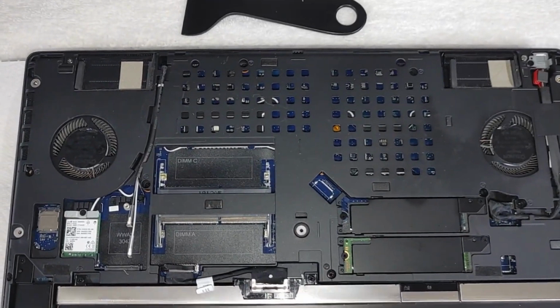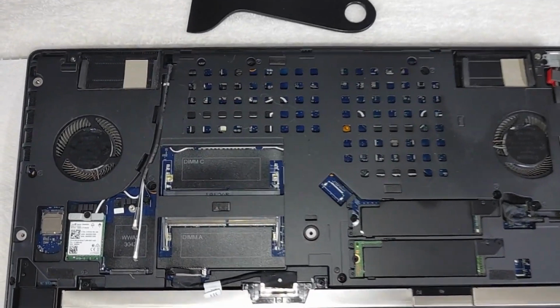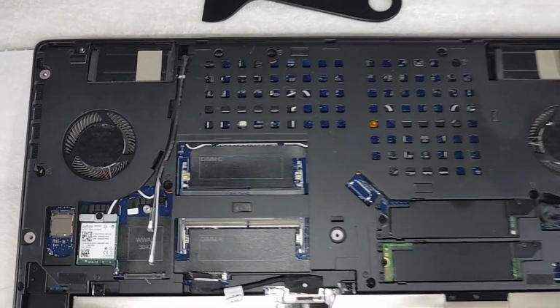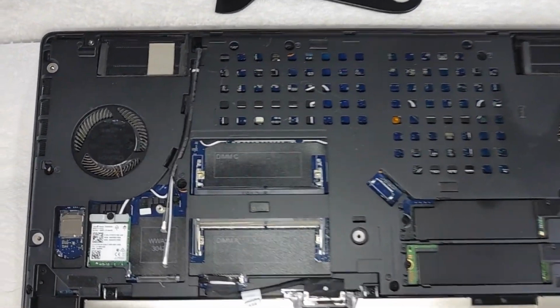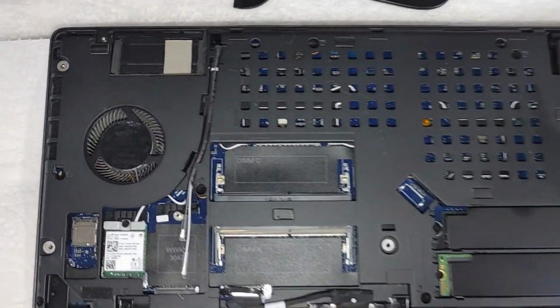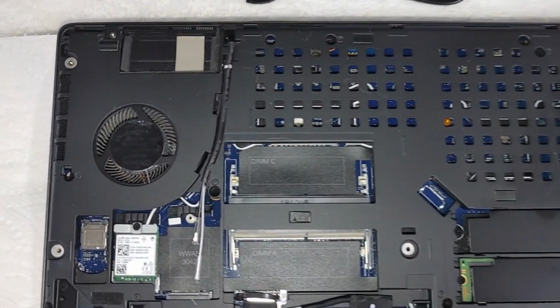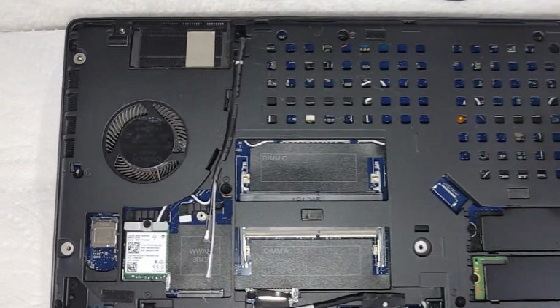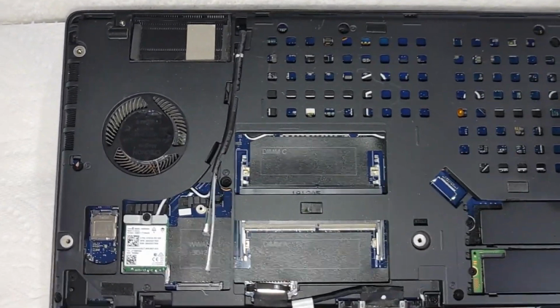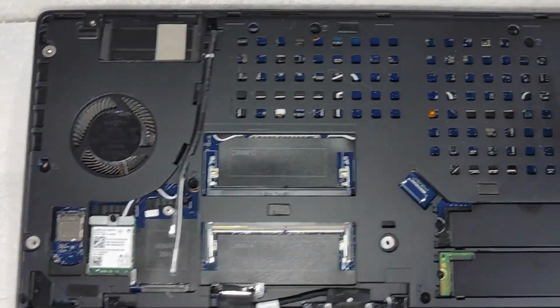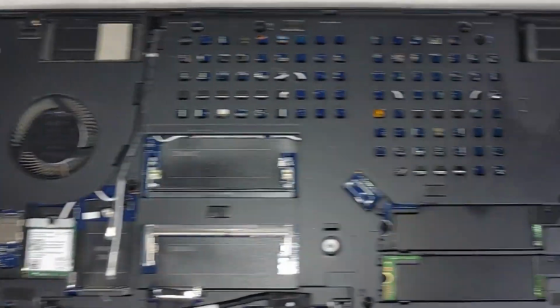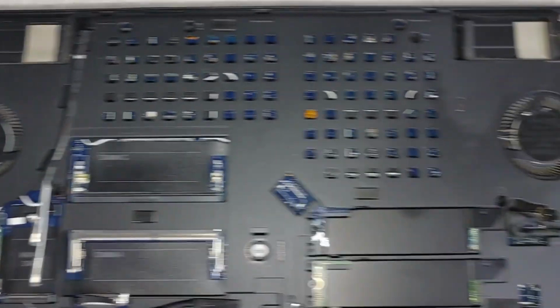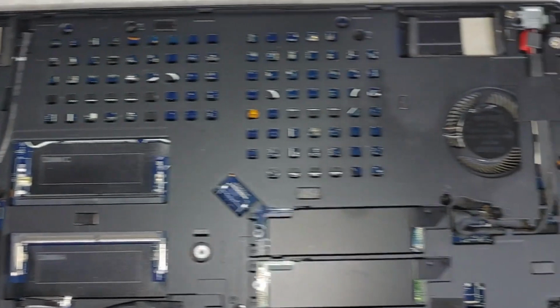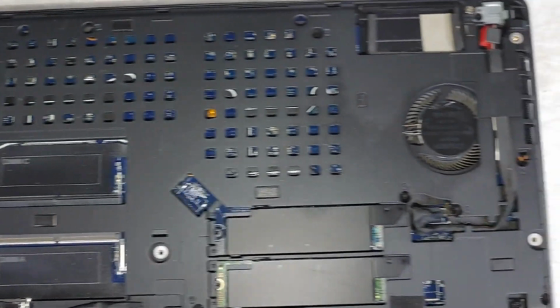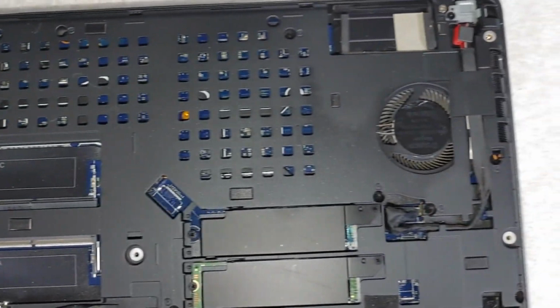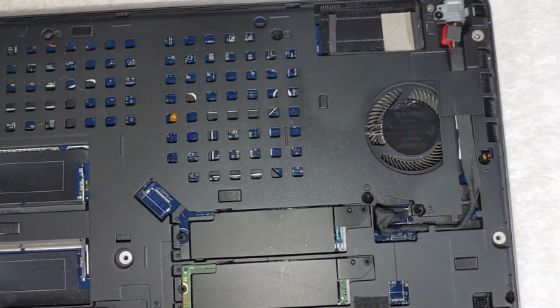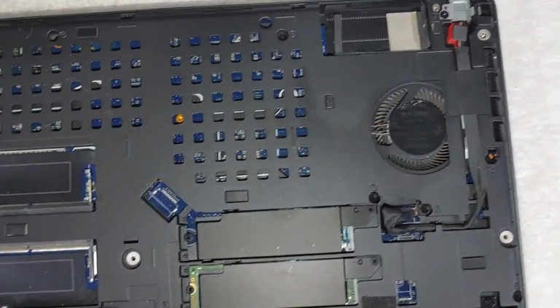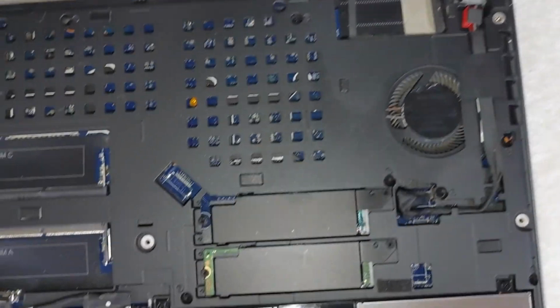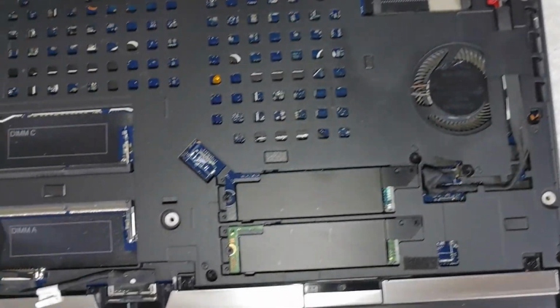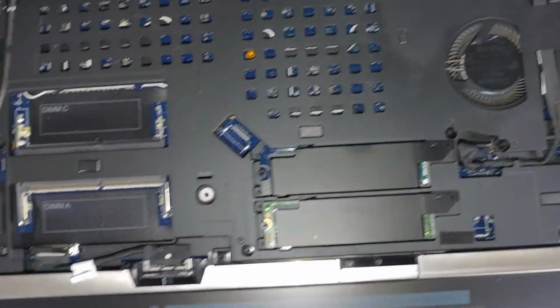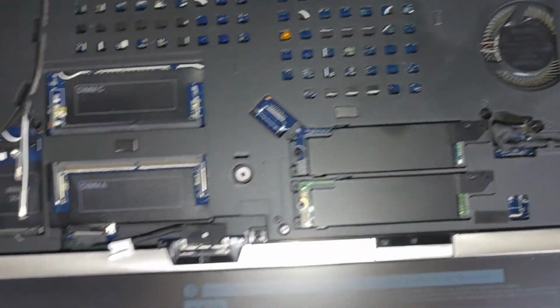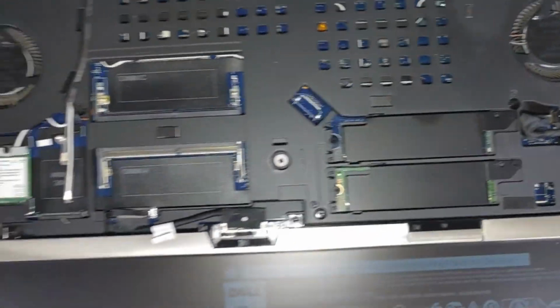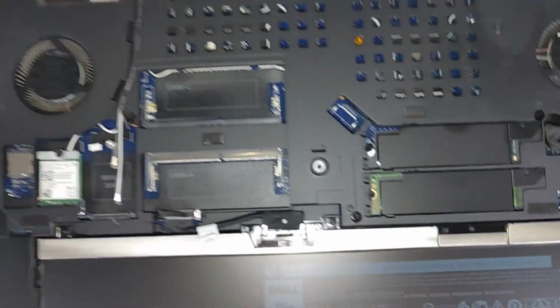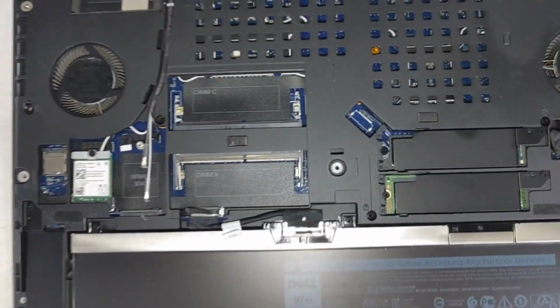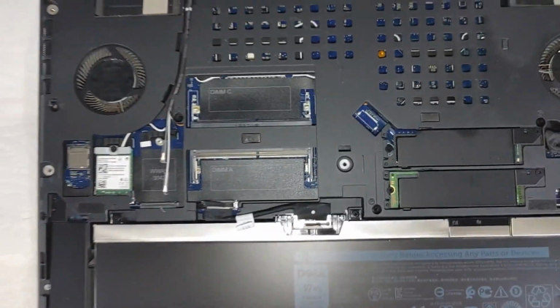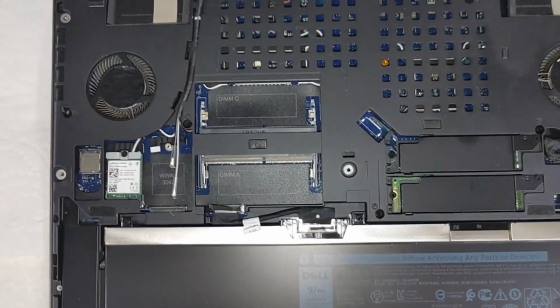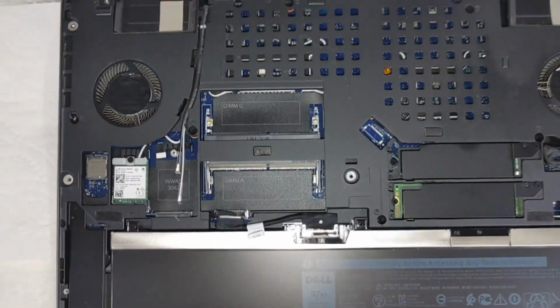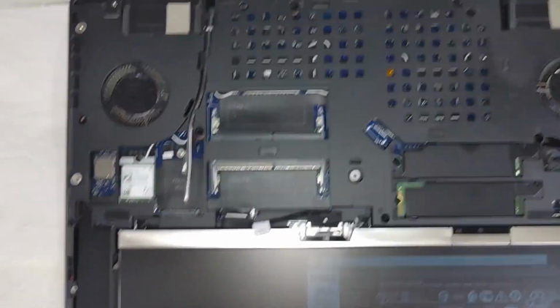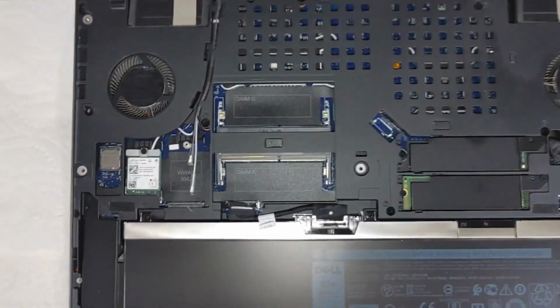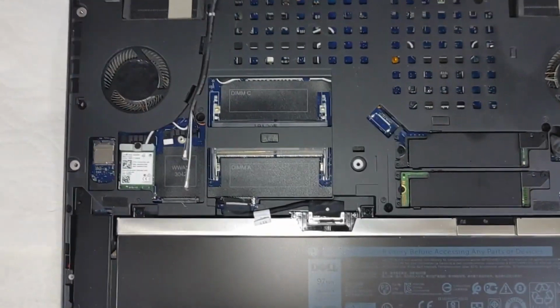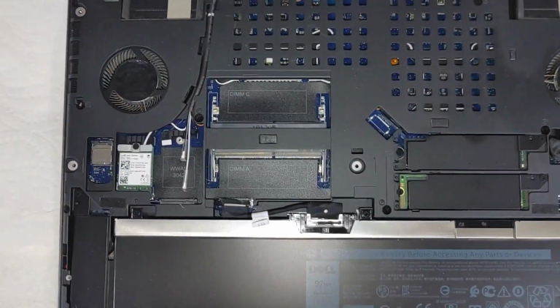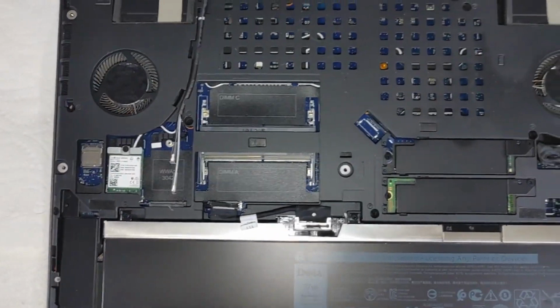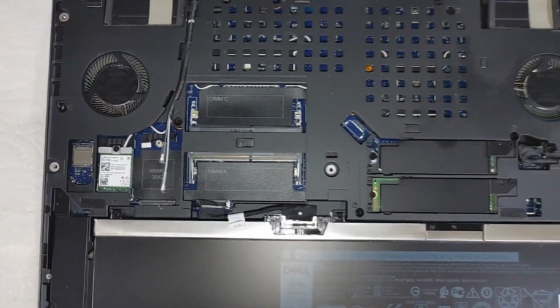Anyway, we'll clean this up and put the stickers back — I'll seal them up in just a minute. Okay, I've got the stickers put back, got everything cleaned up. We're going to put the back back on this thing.